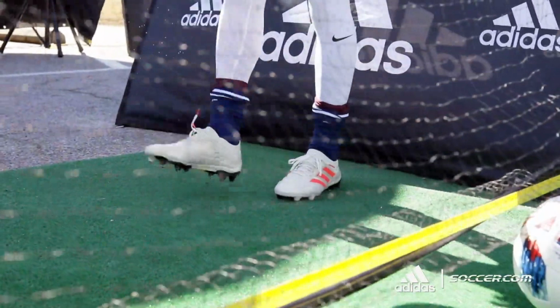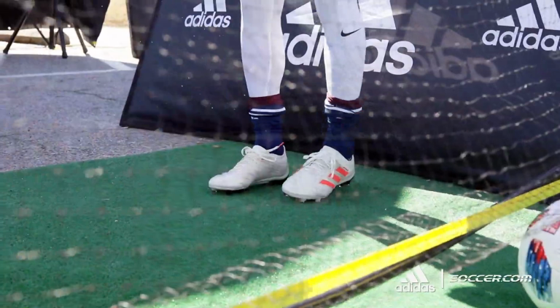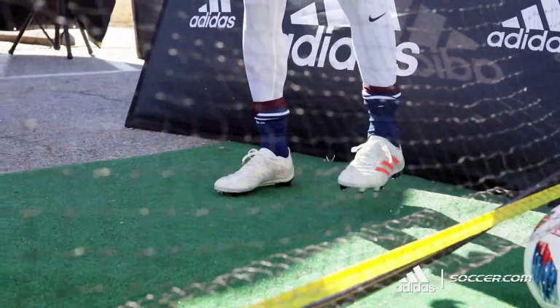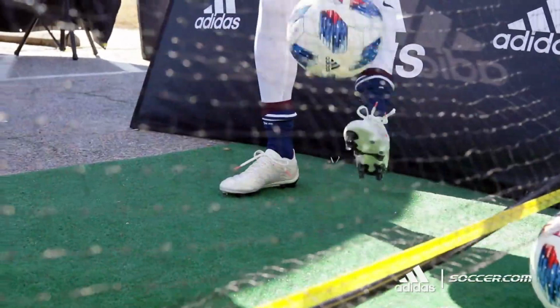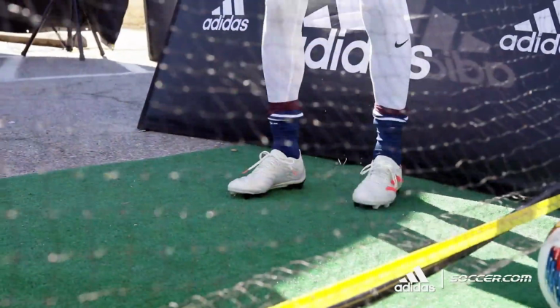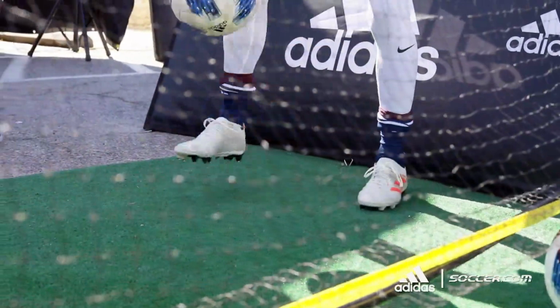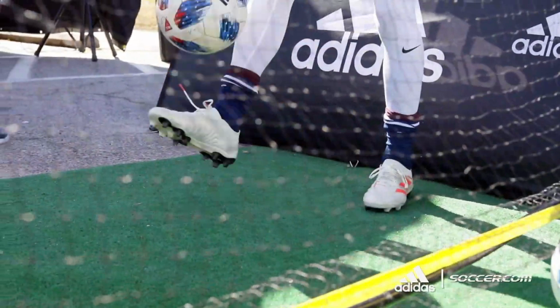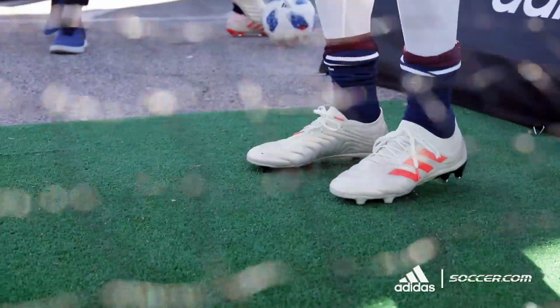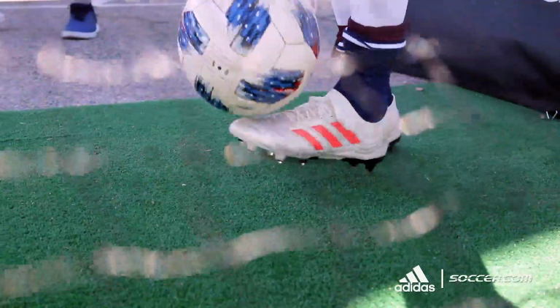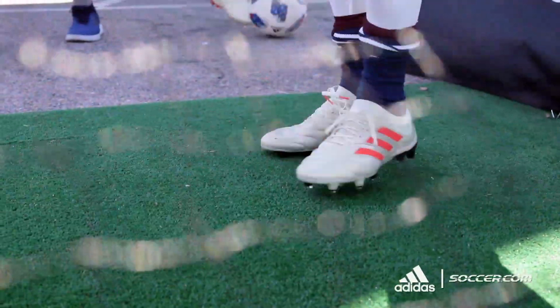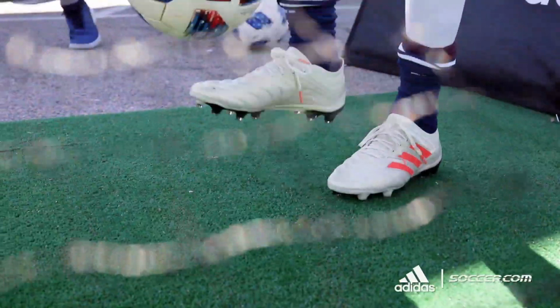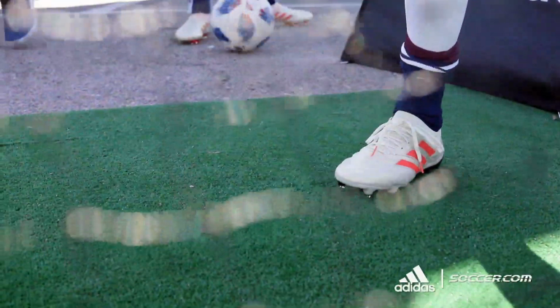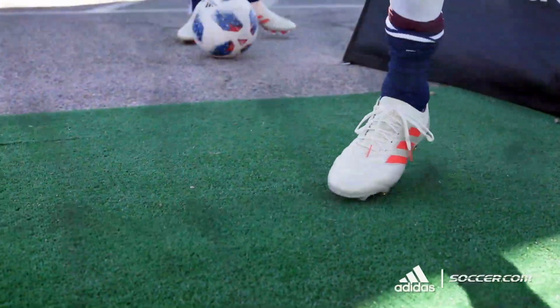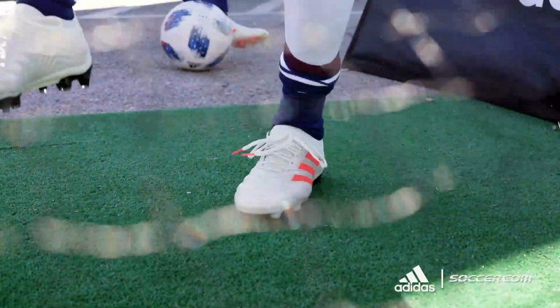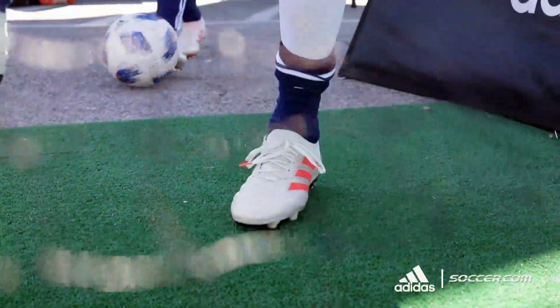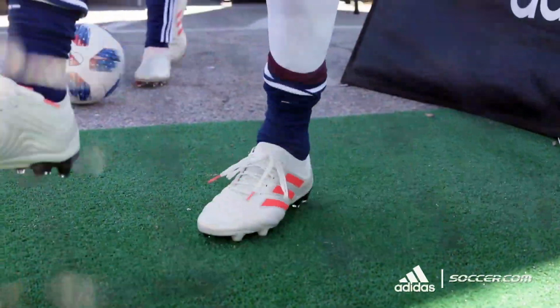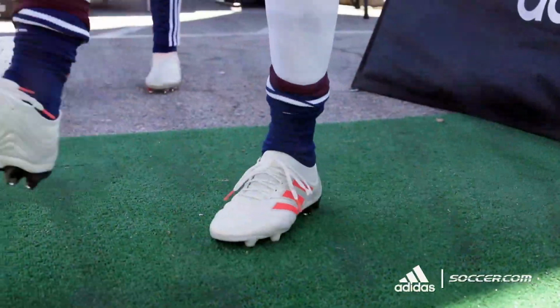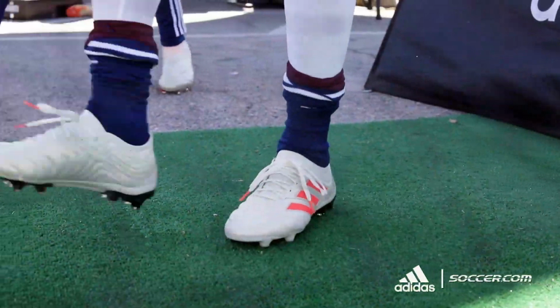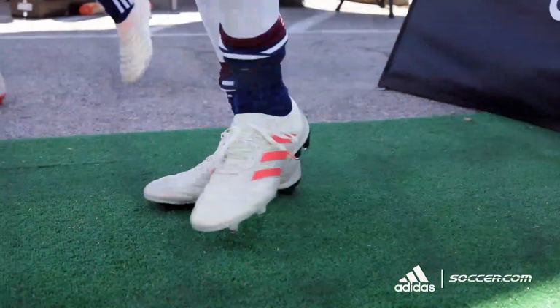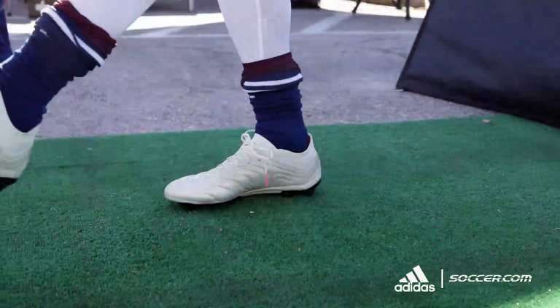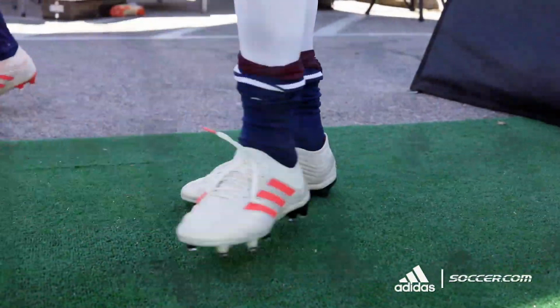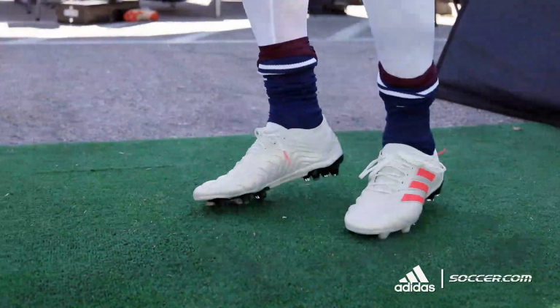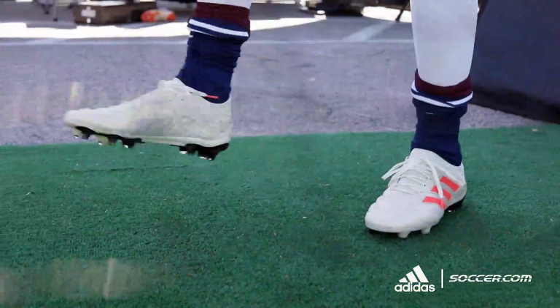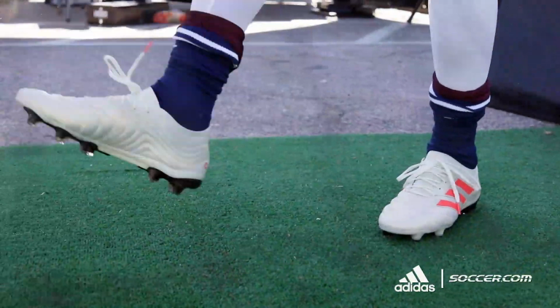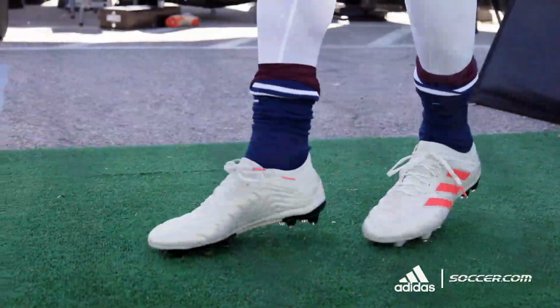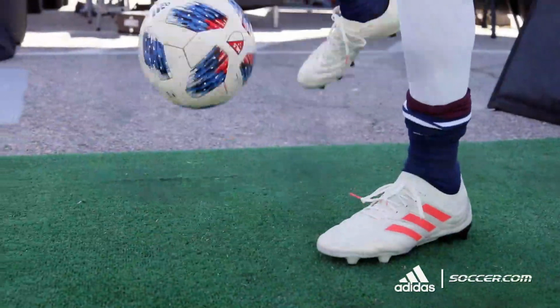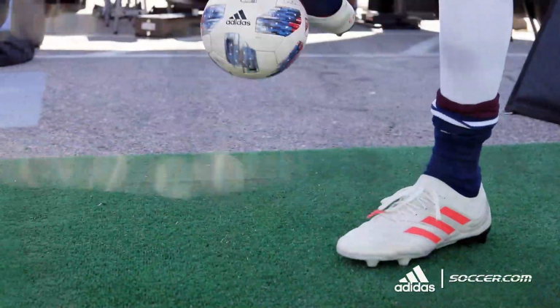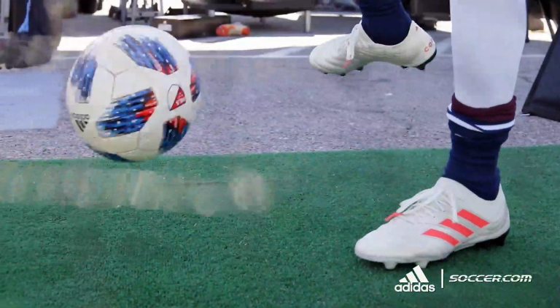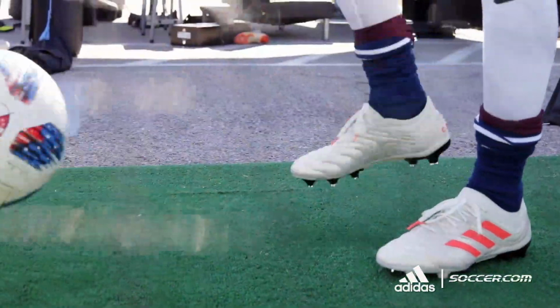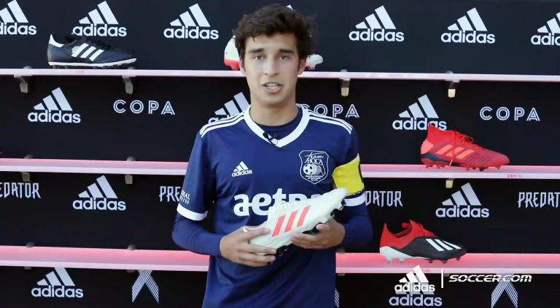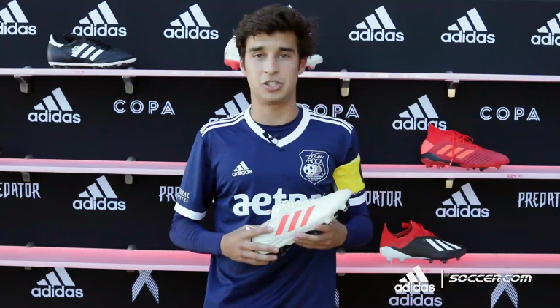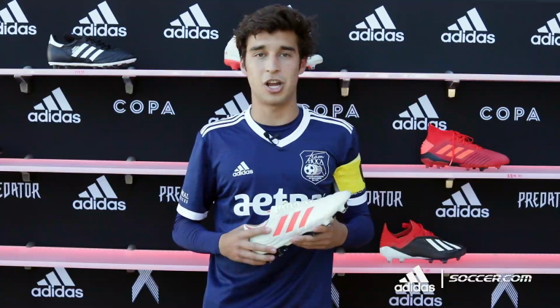I got stepped on and didn't really feel anything. It was nice touch, nice everything — easy to play with.